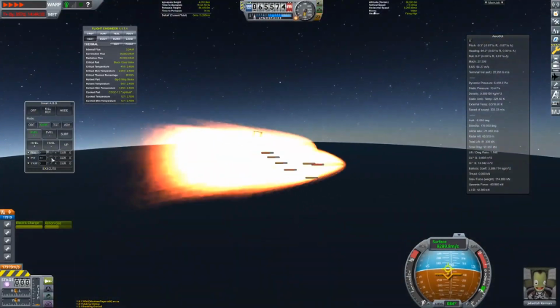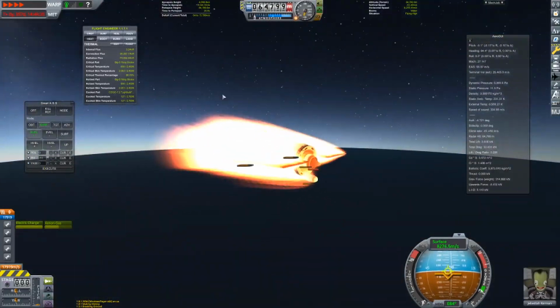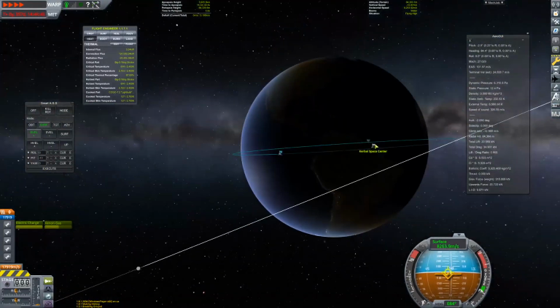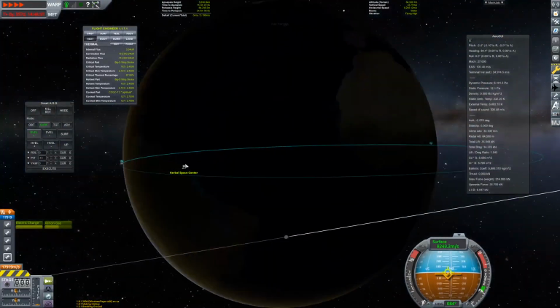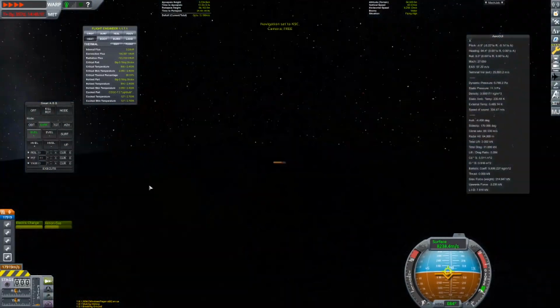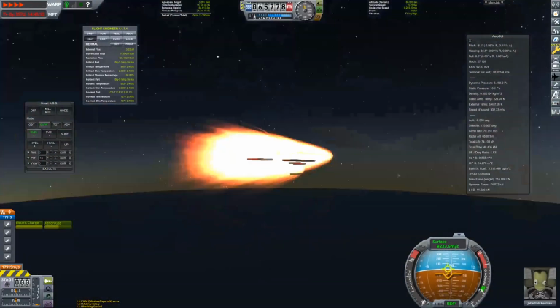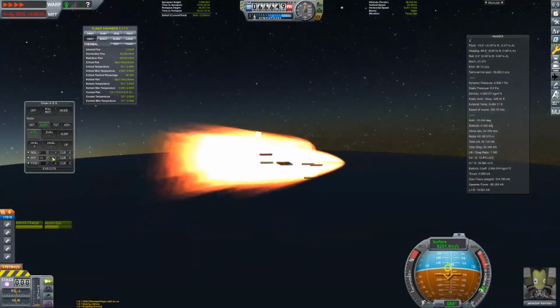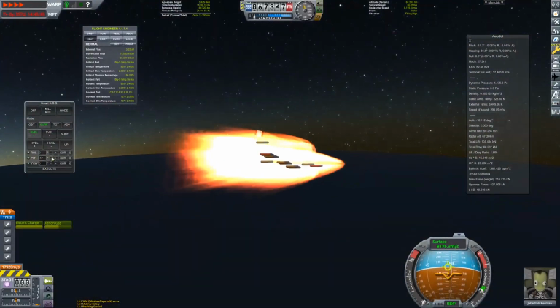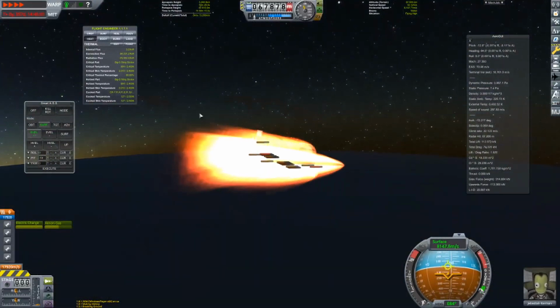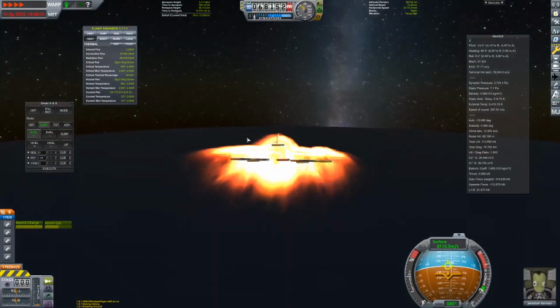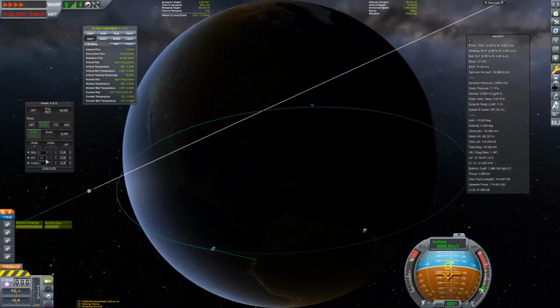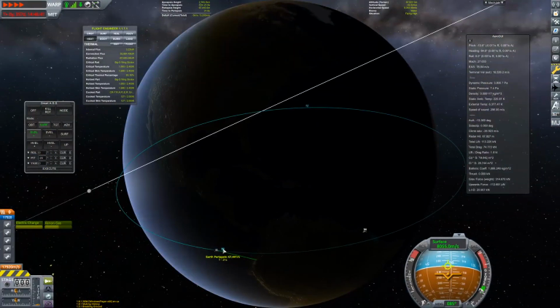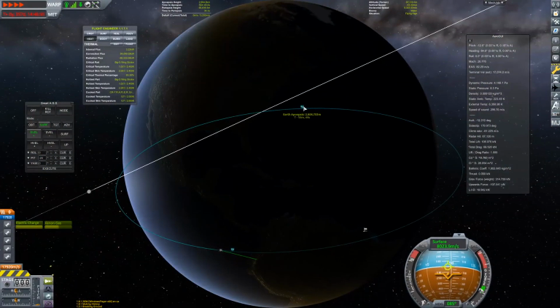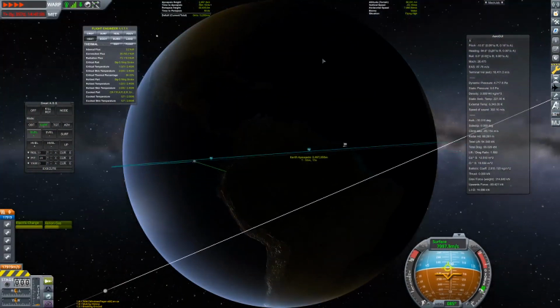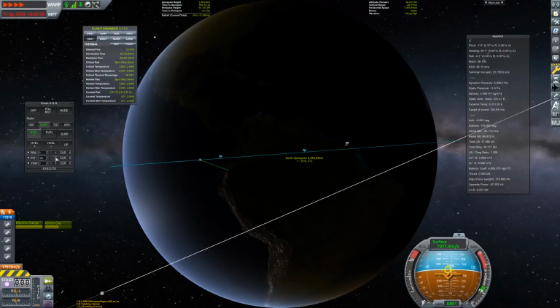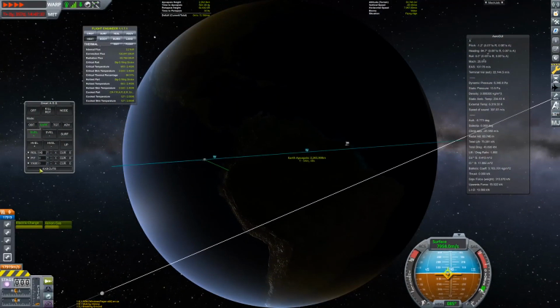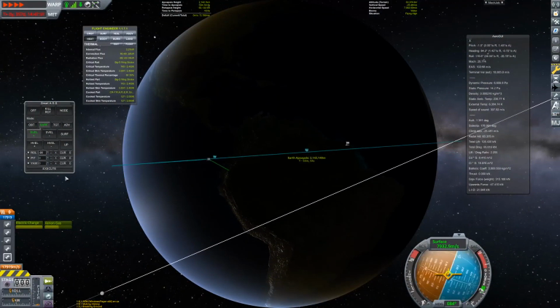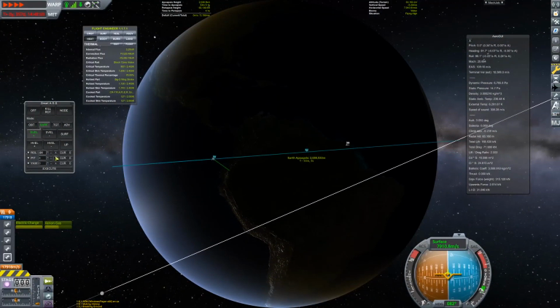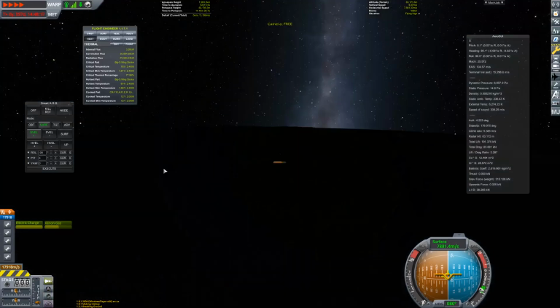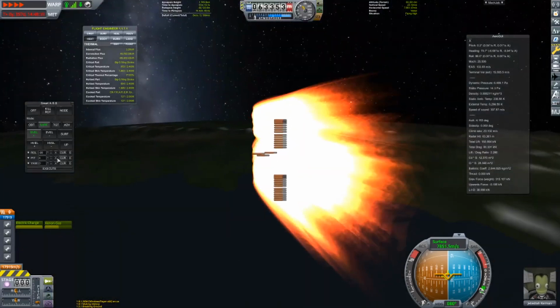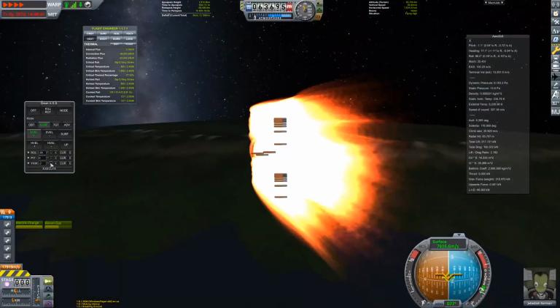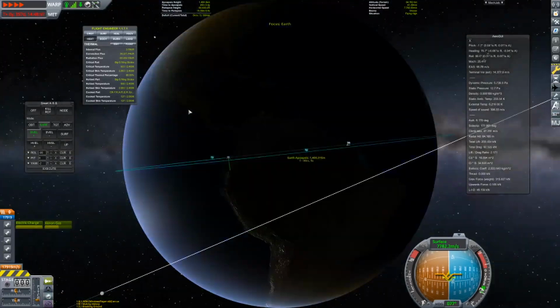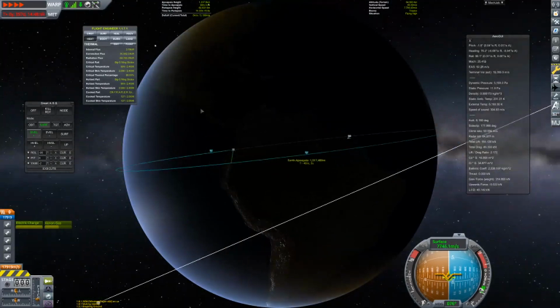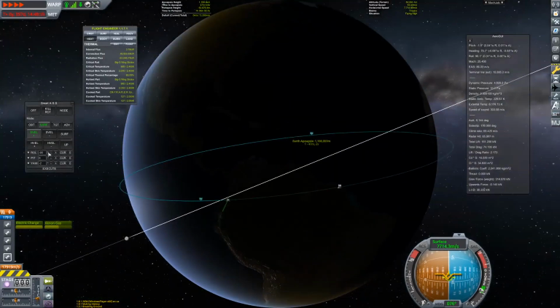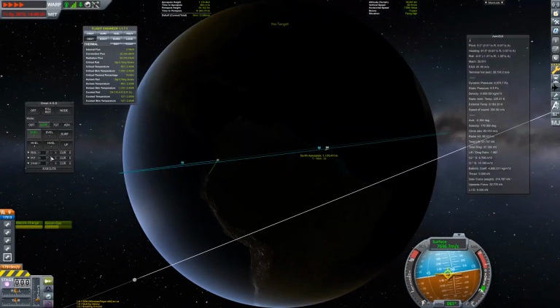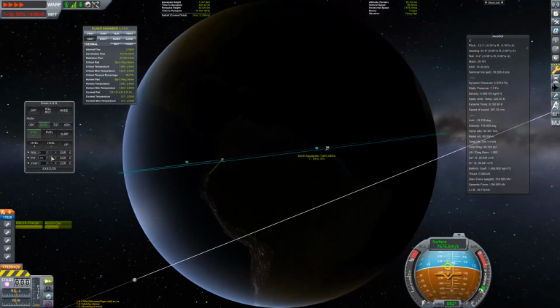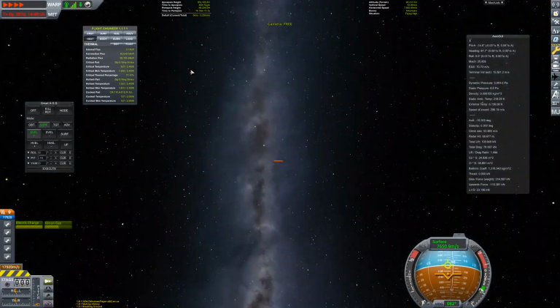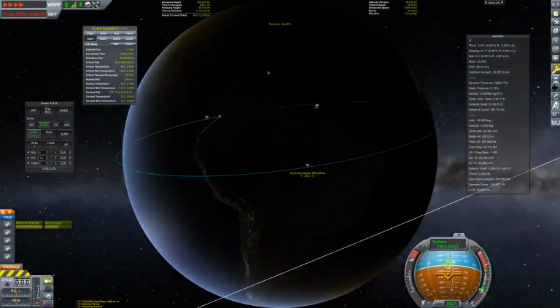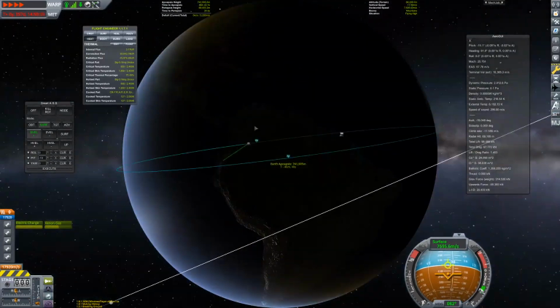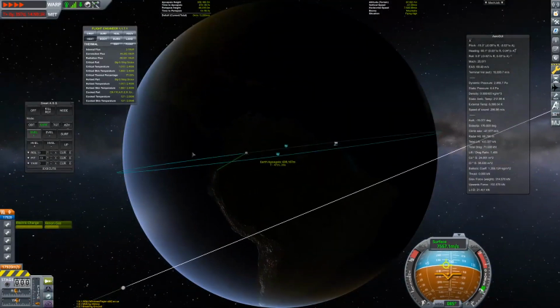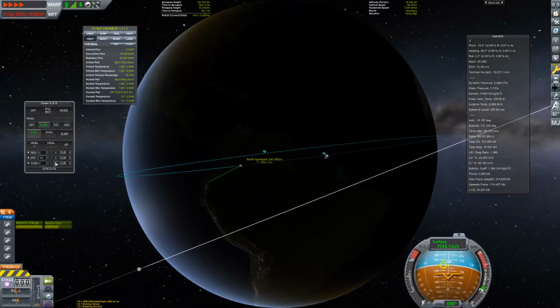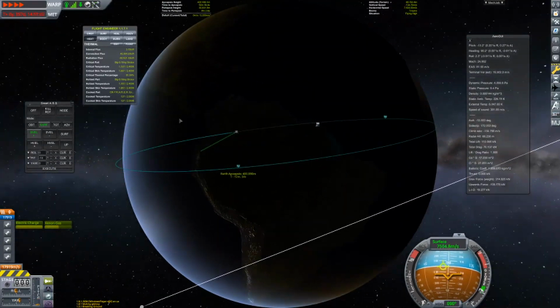Due to the low drag and high speed, we were at extreme risk of overshooting, so I had to bleed off a lot of velocity, which led to the landing you can see here.